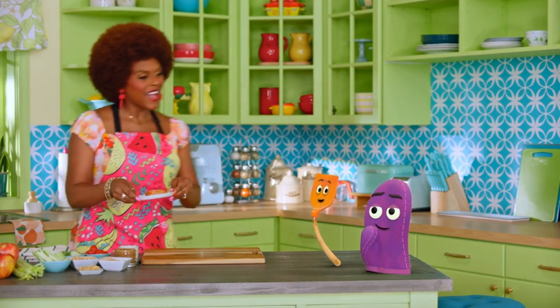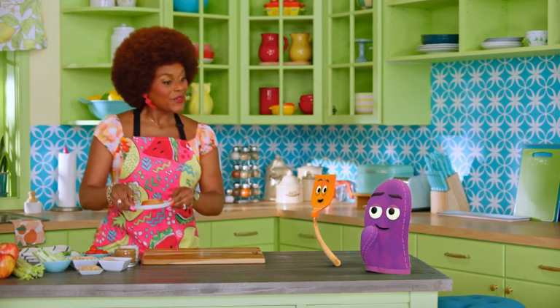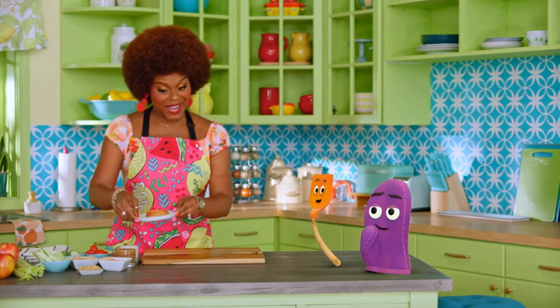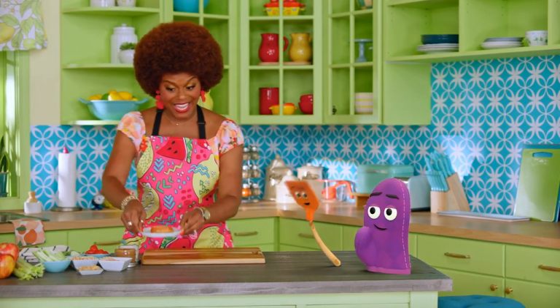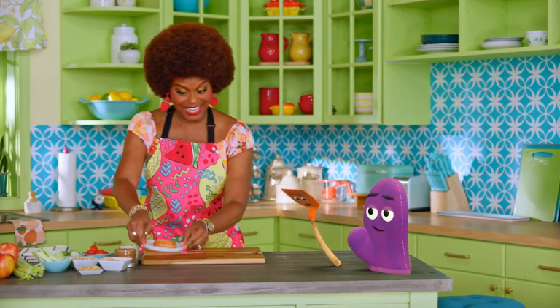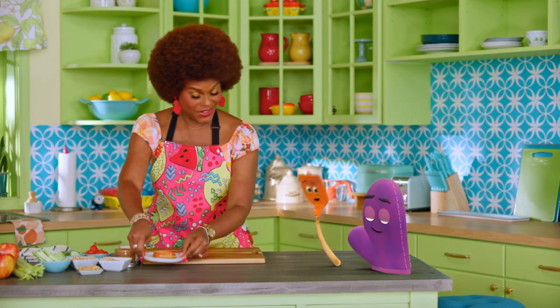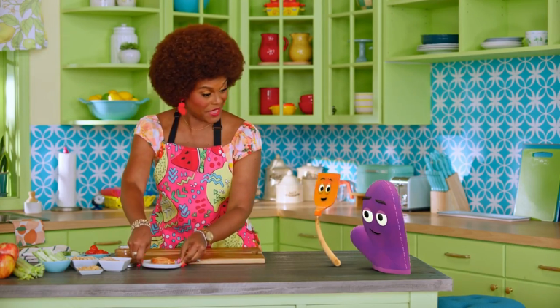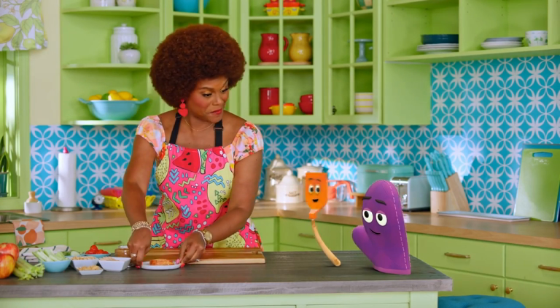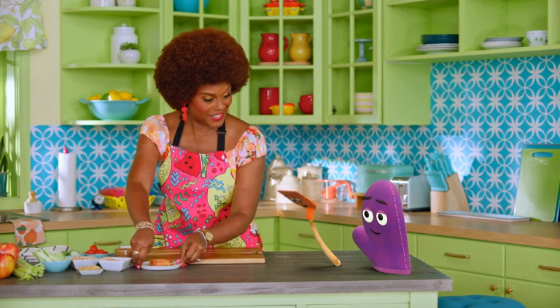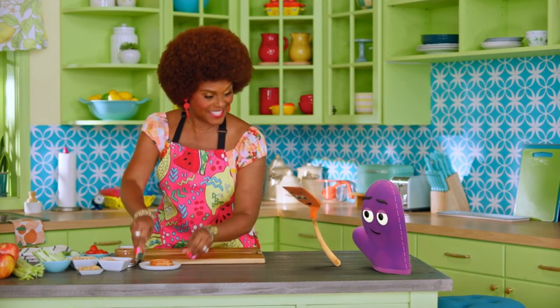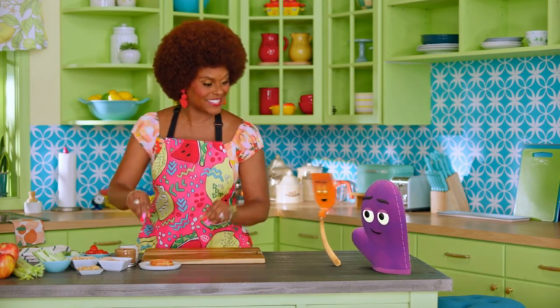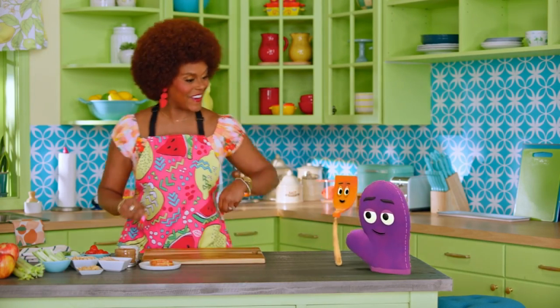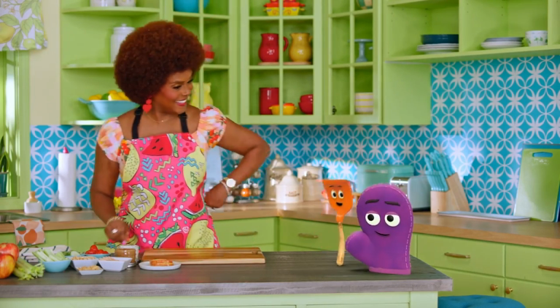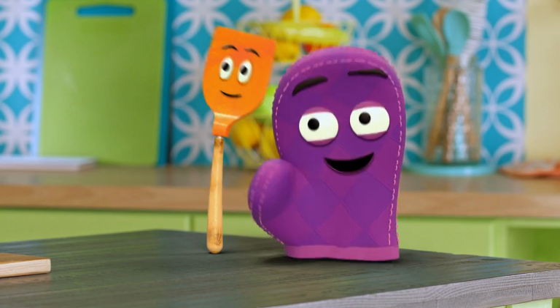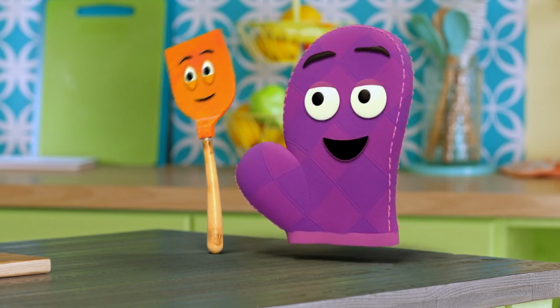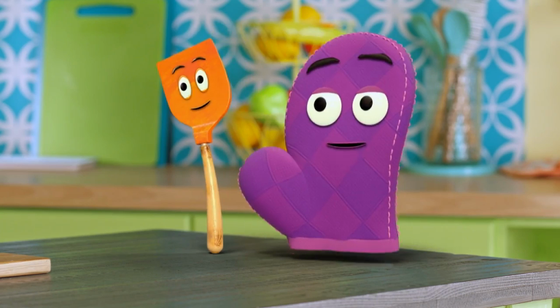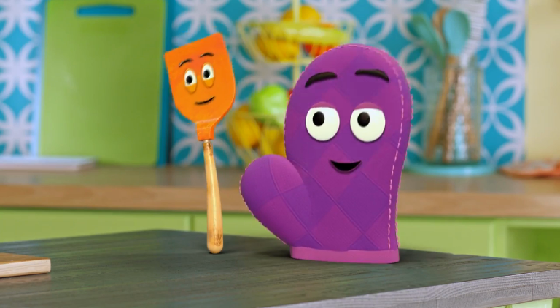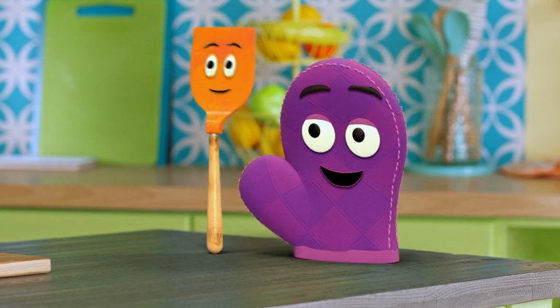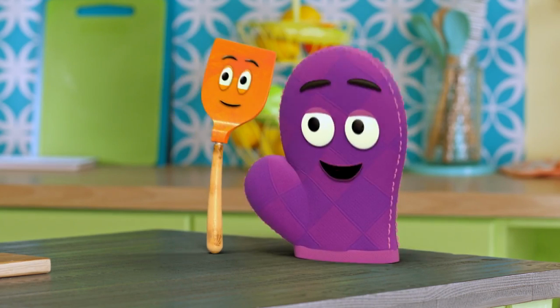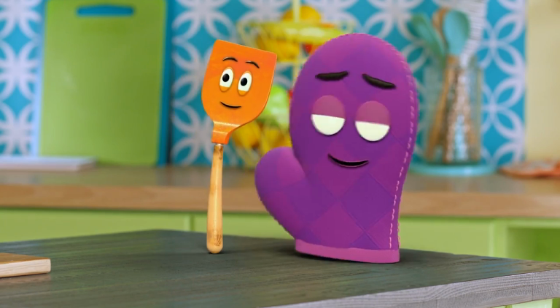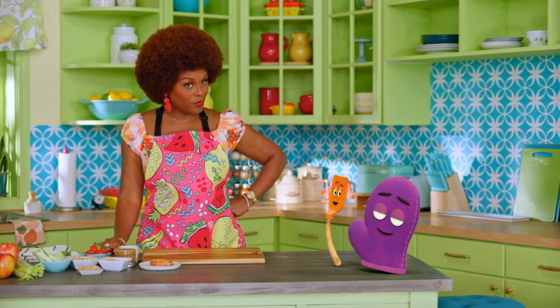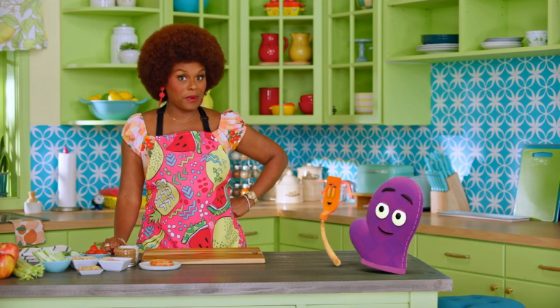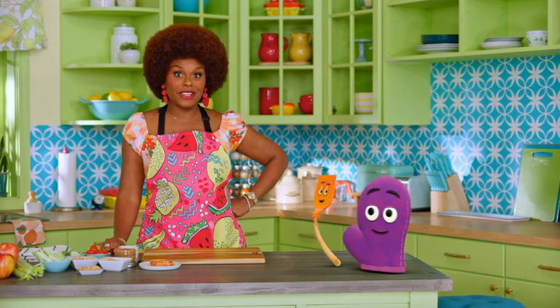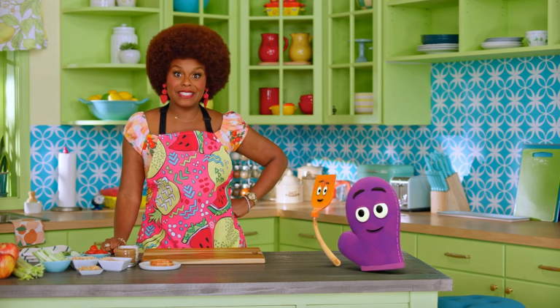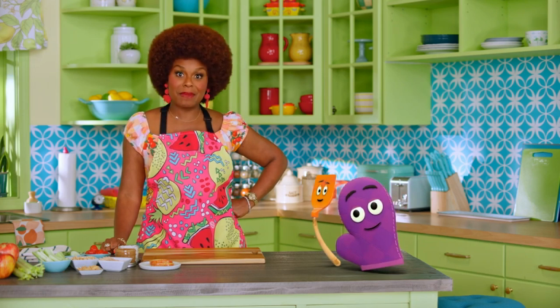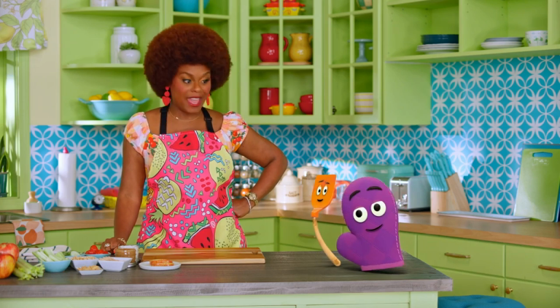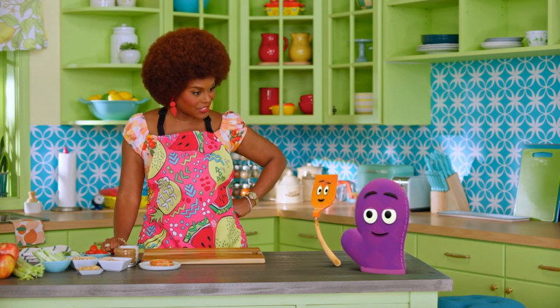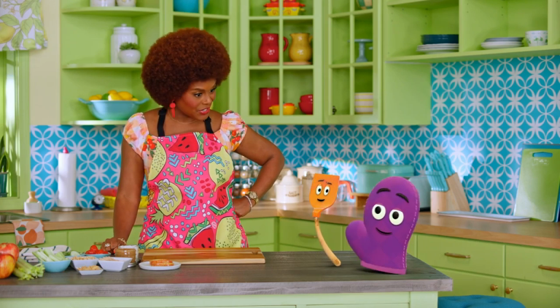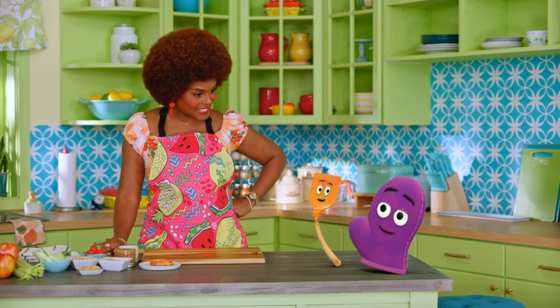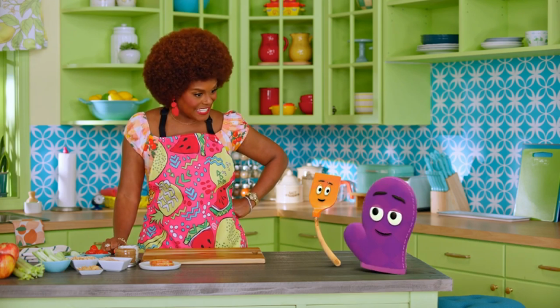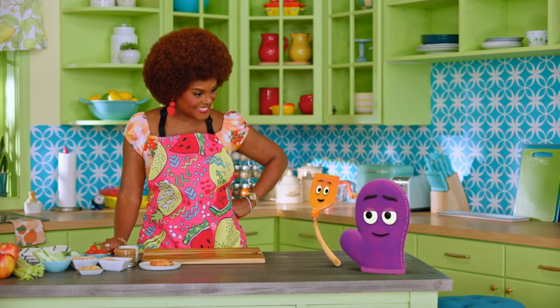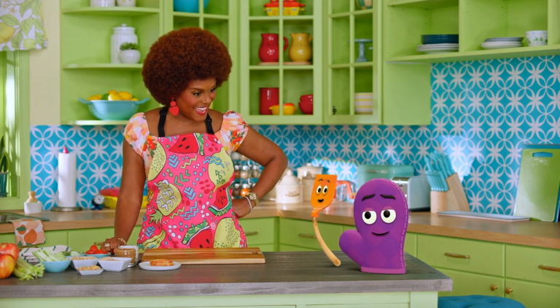Well, hello there, Bernie and Starla. Hiya, Miss Tab. Bernie, you seem extra excited today.